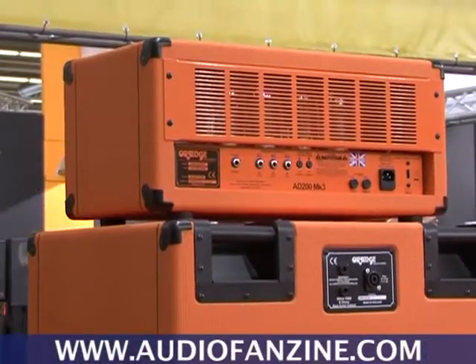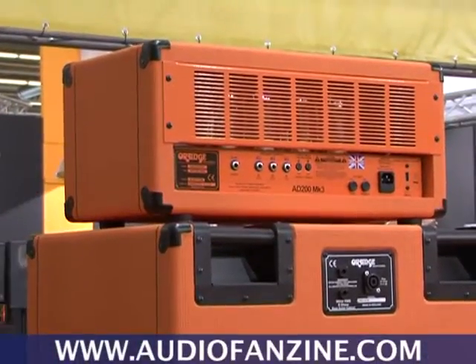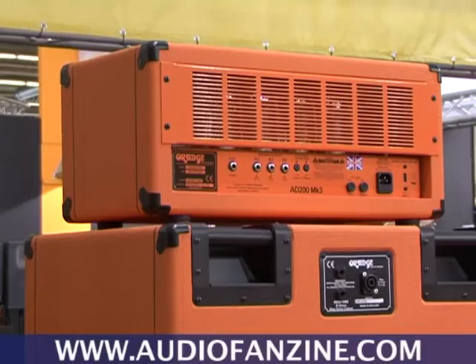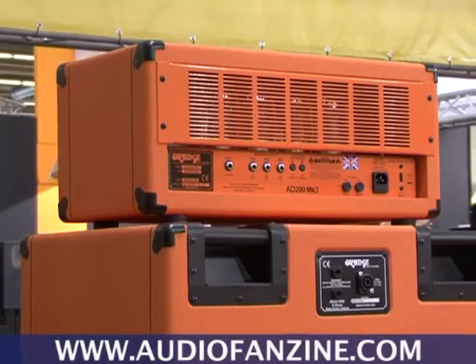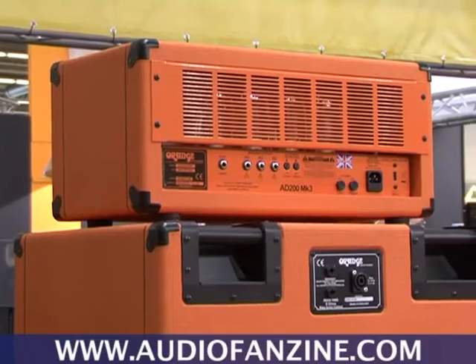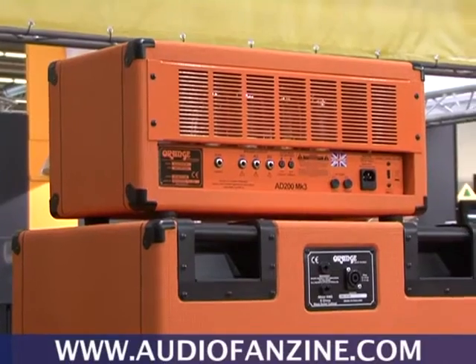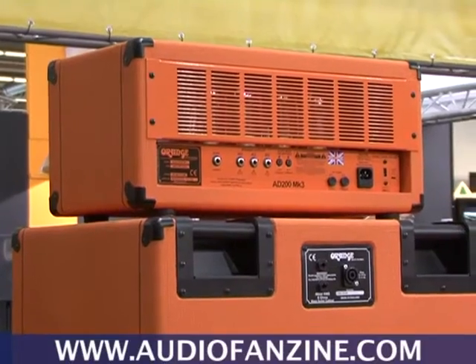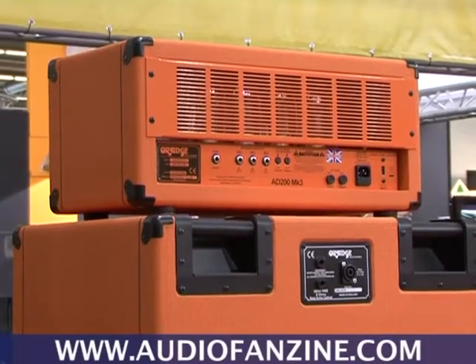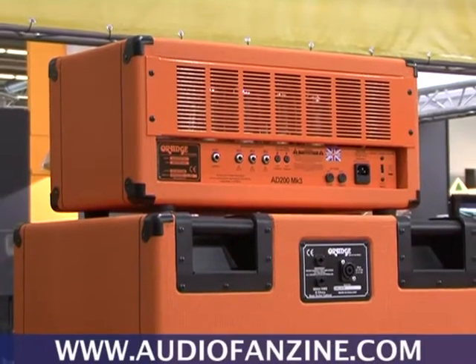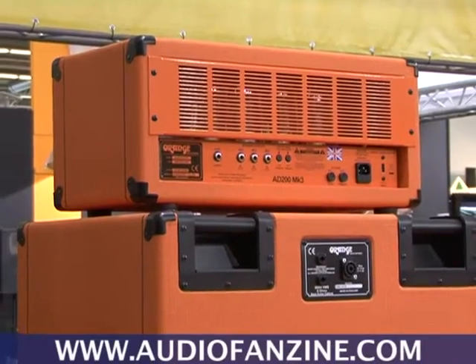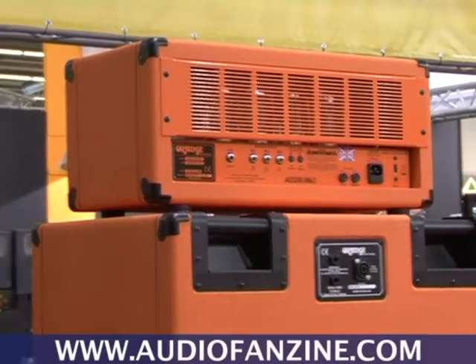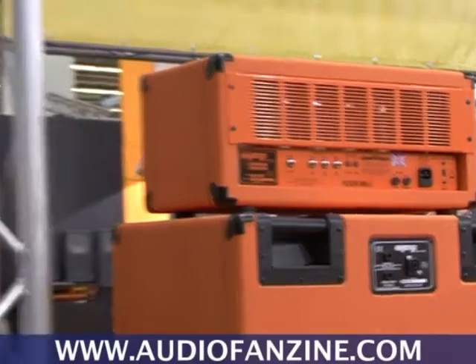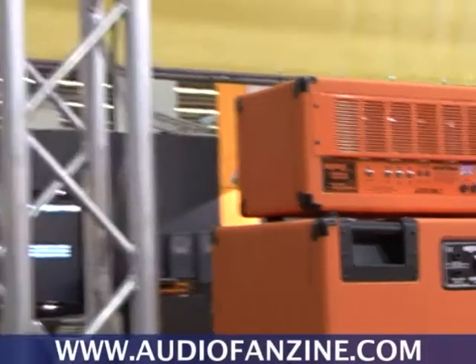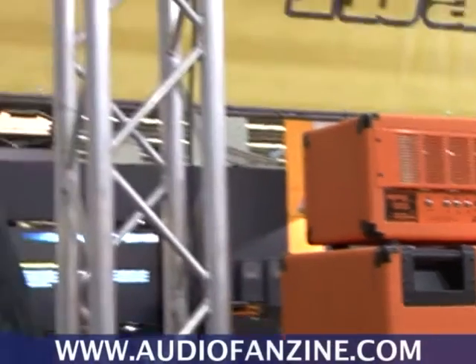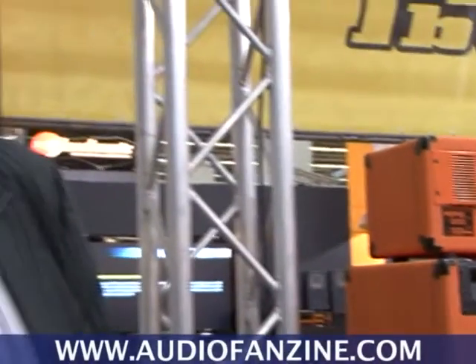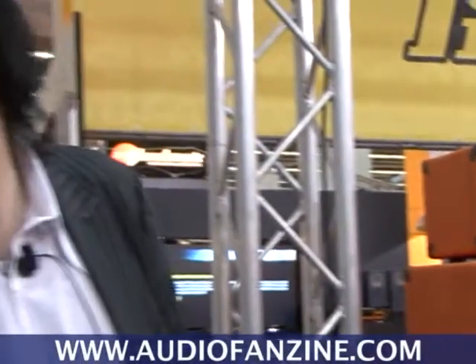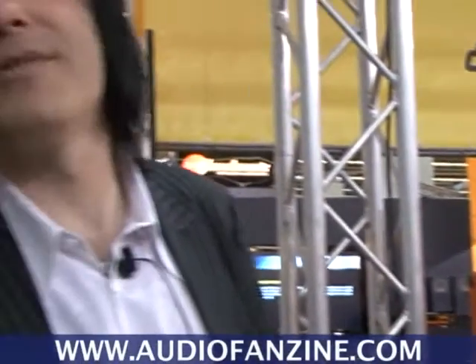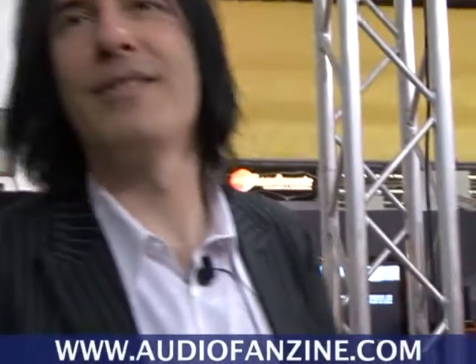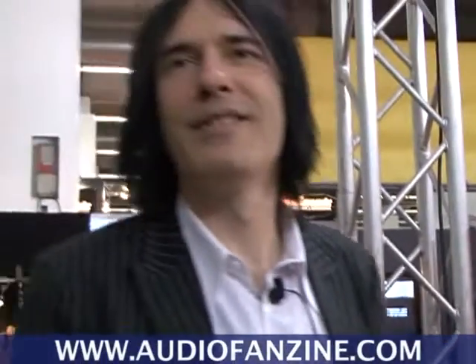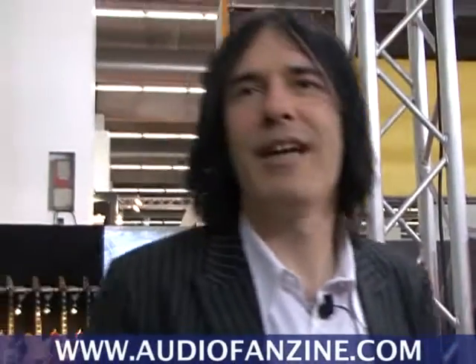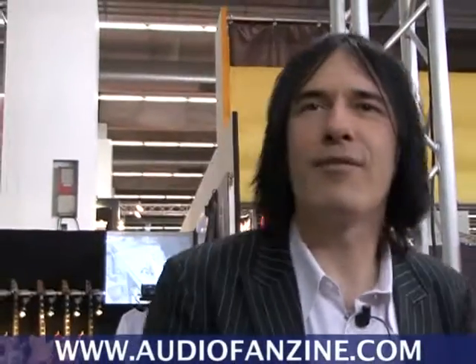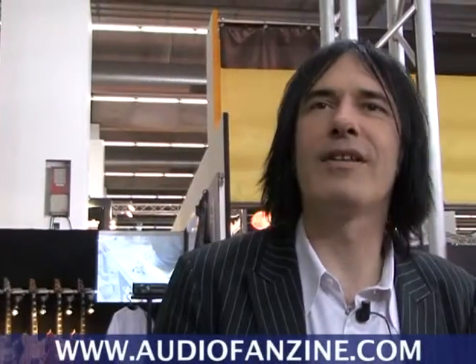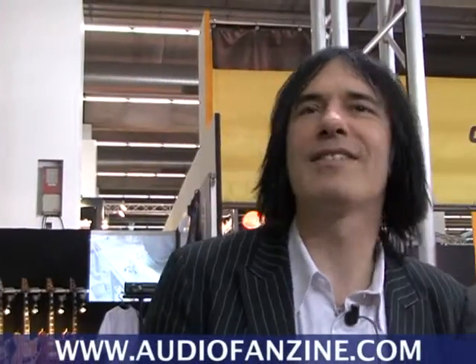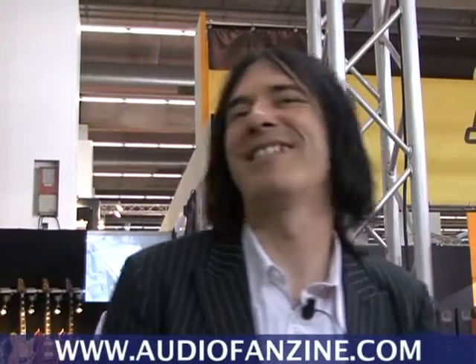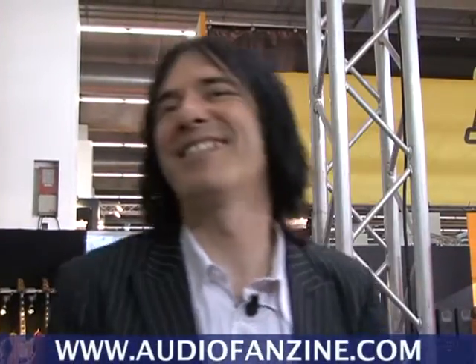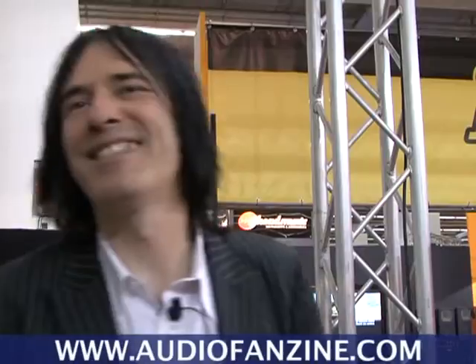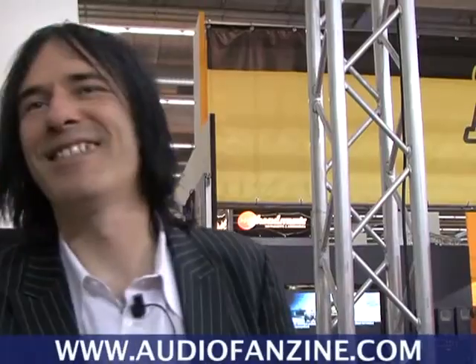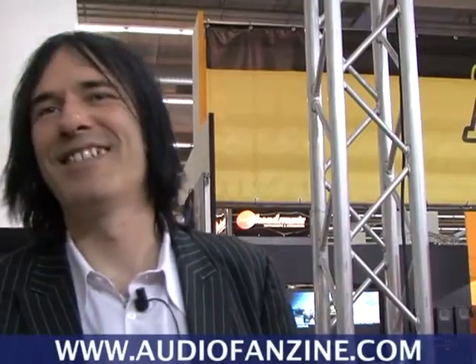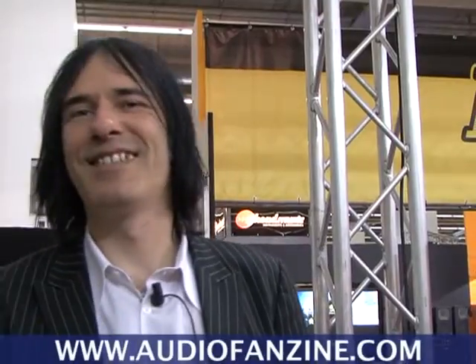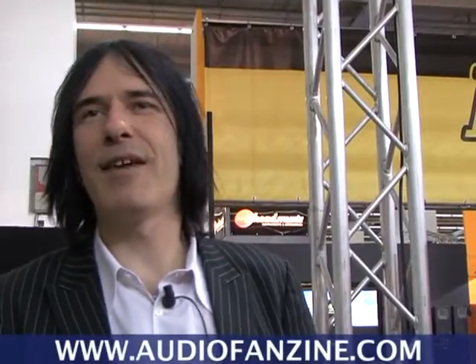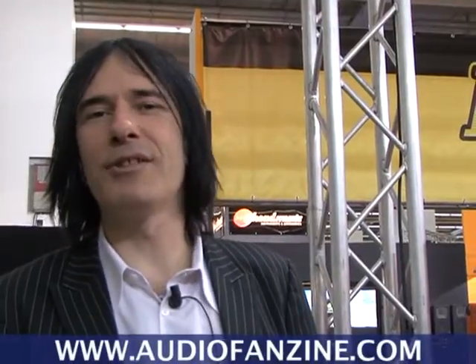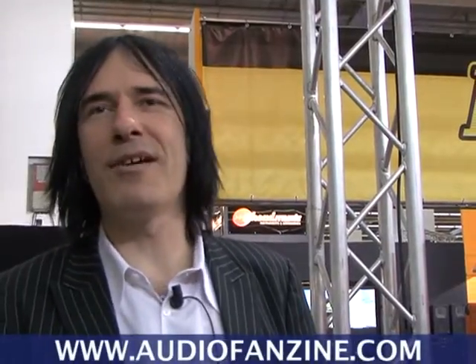That's what's new for Frankfurt 2009 from Orange Amplifiers. Have a good show!